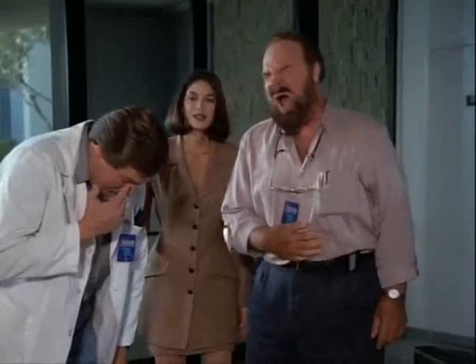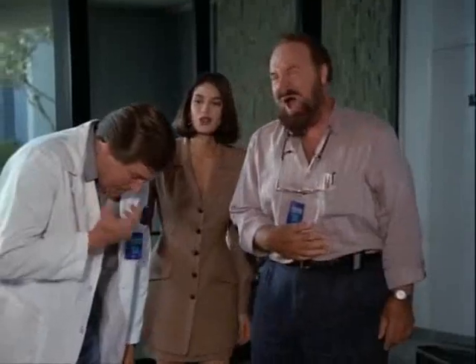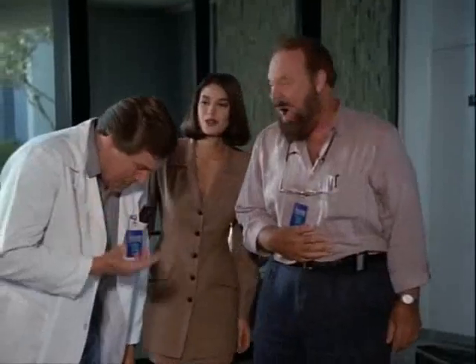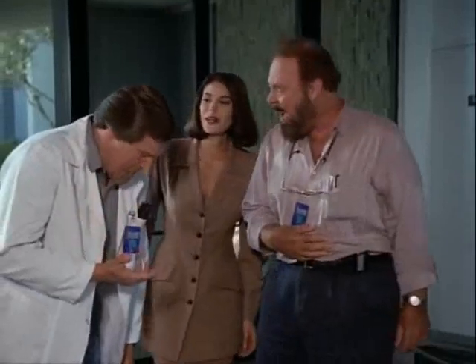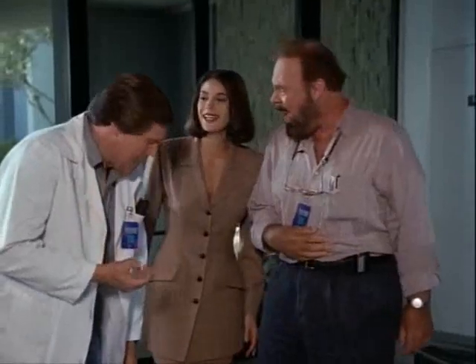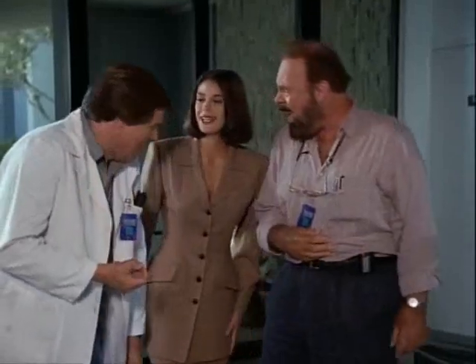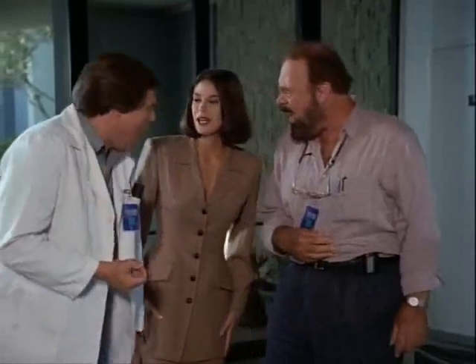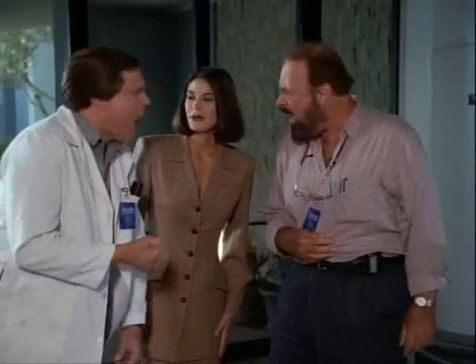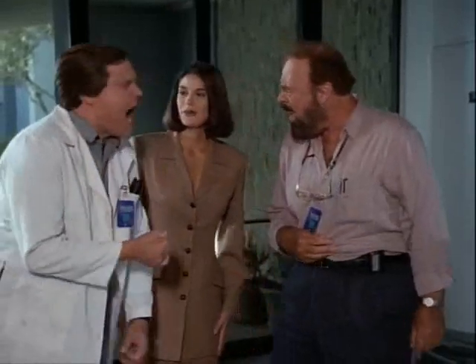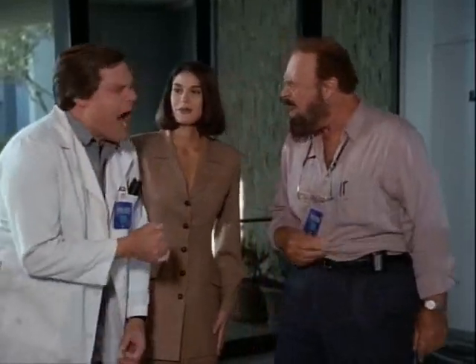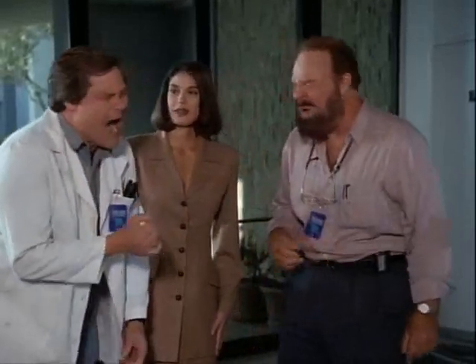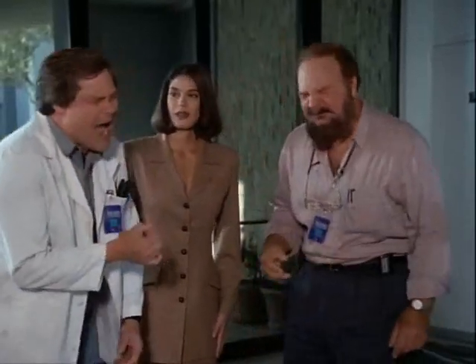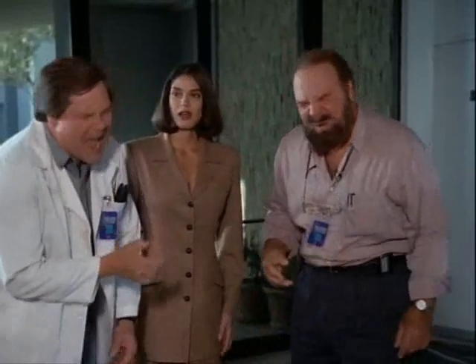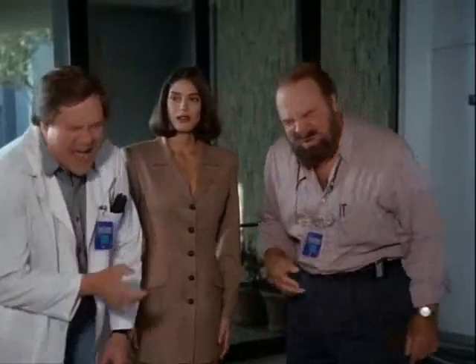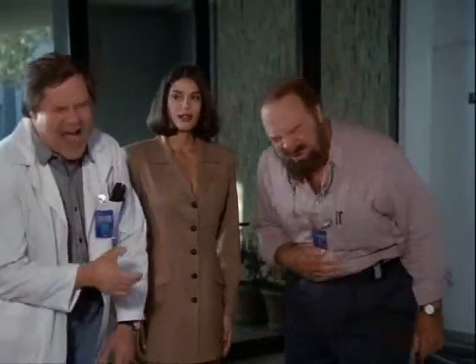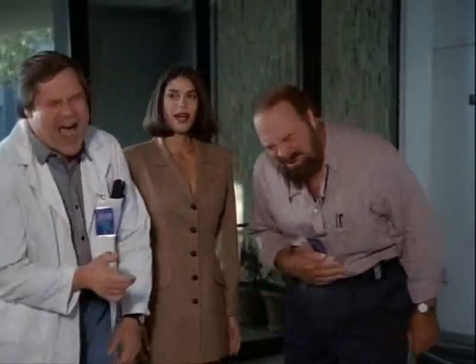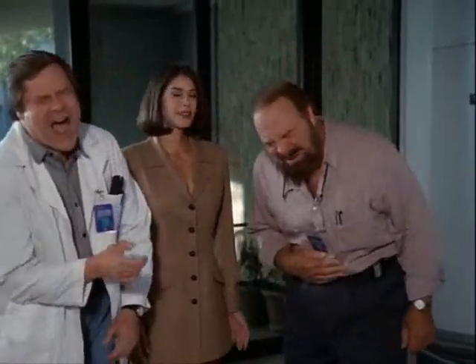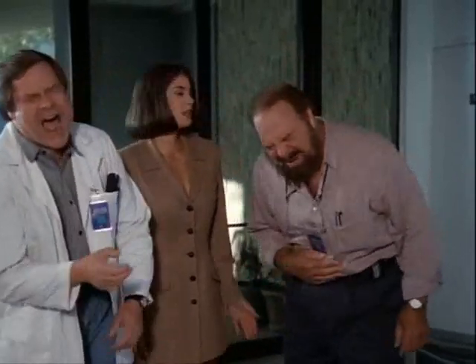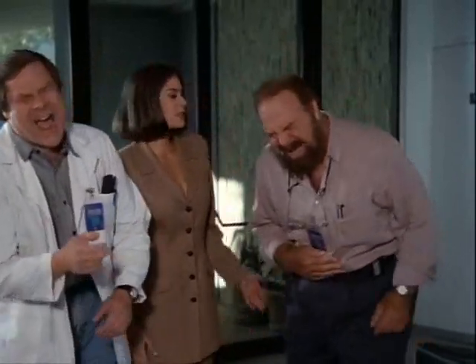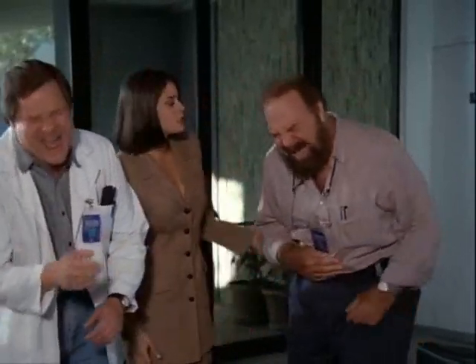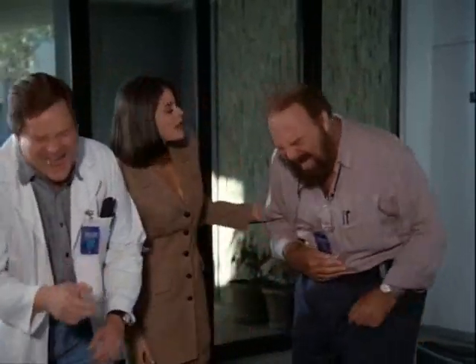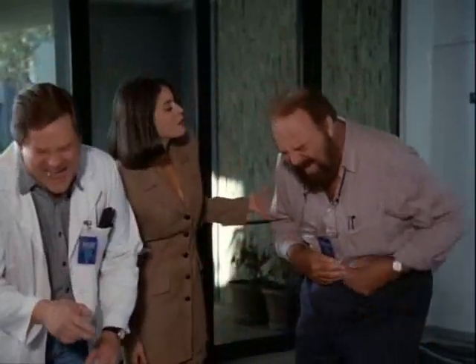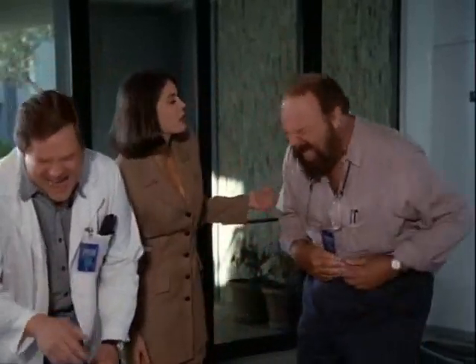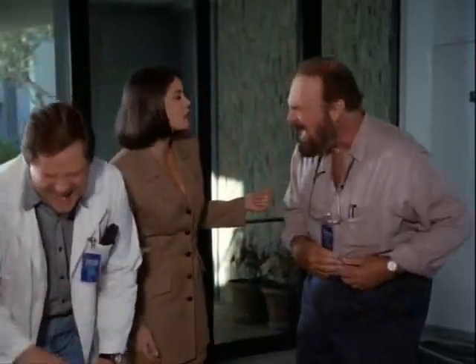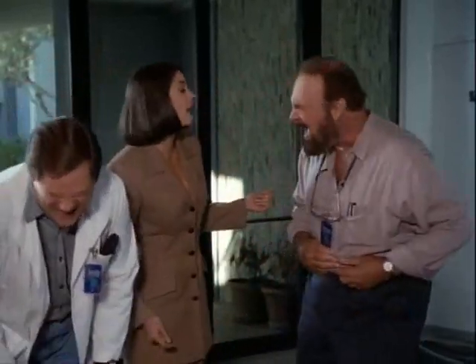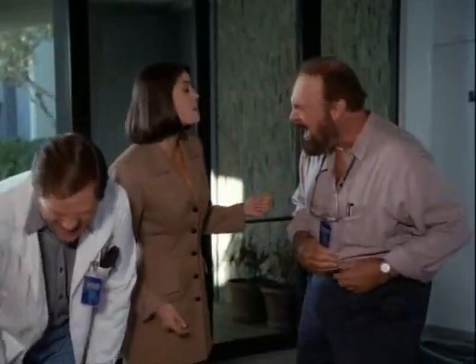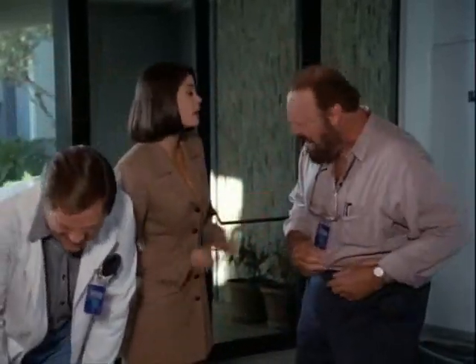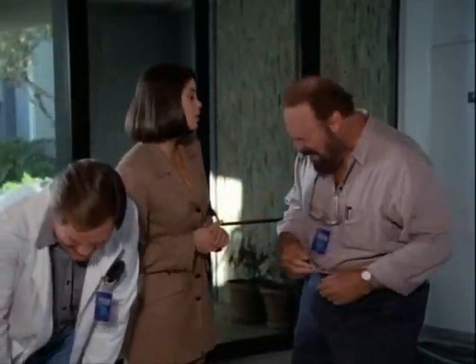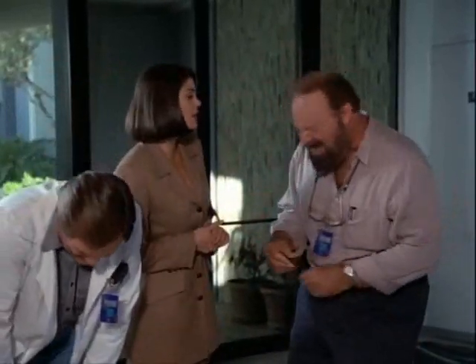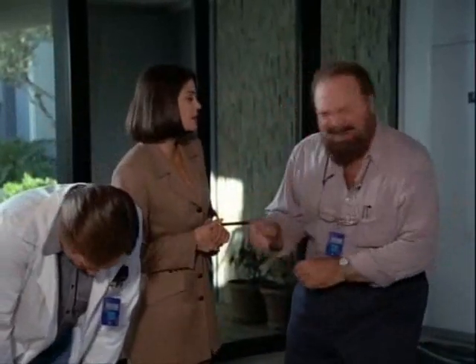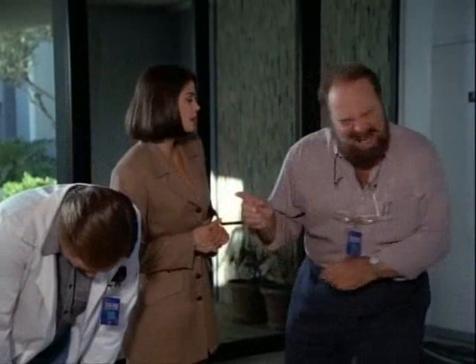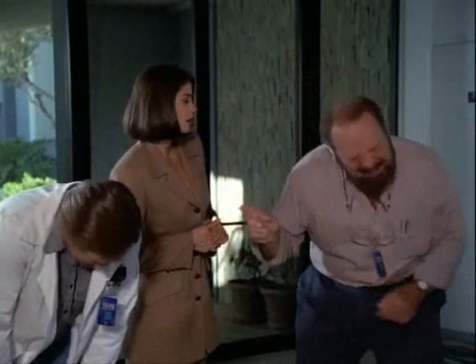Excuse me. Can you tell me where the plant manager is? Where's the plant!